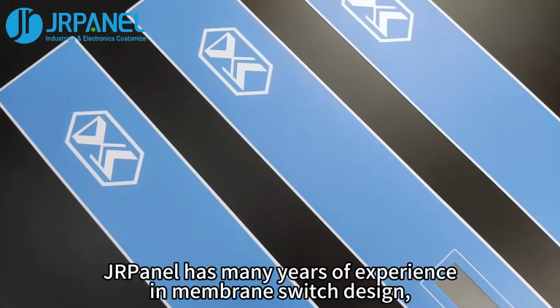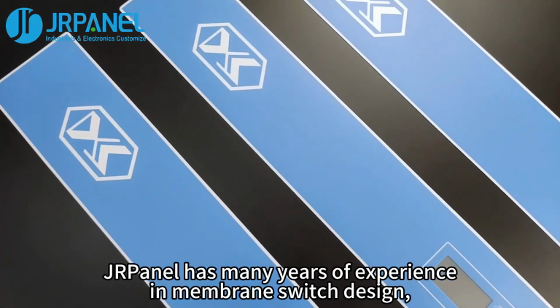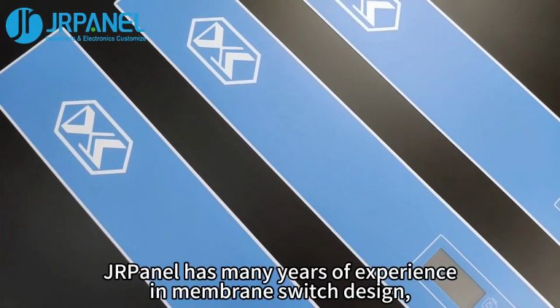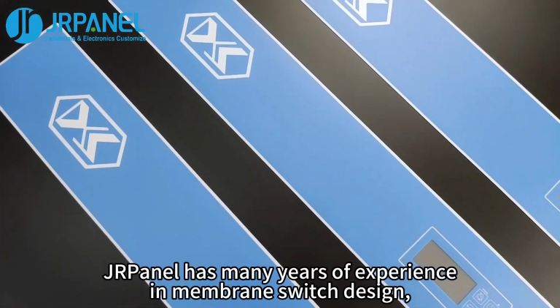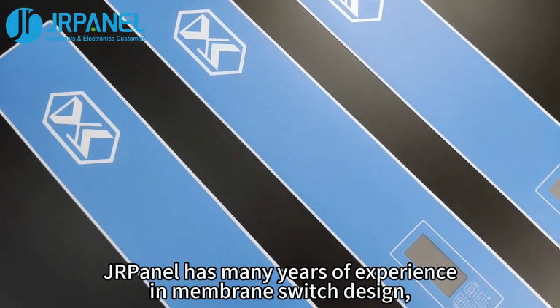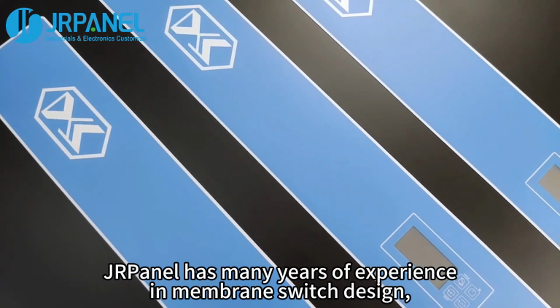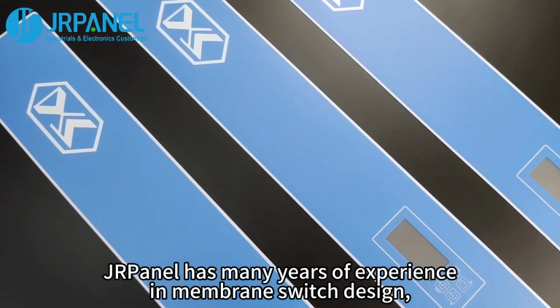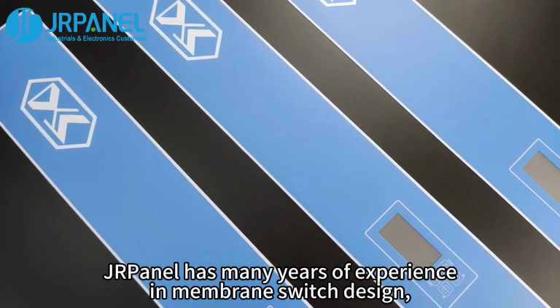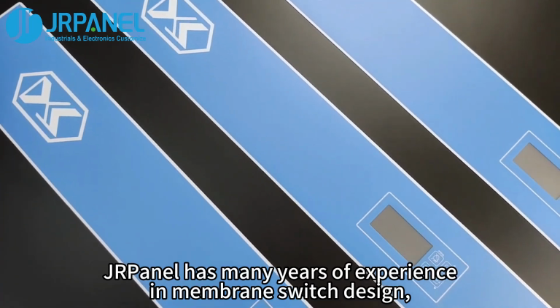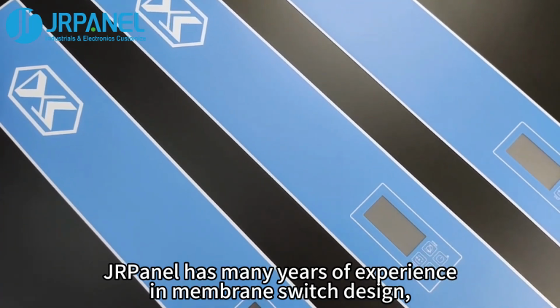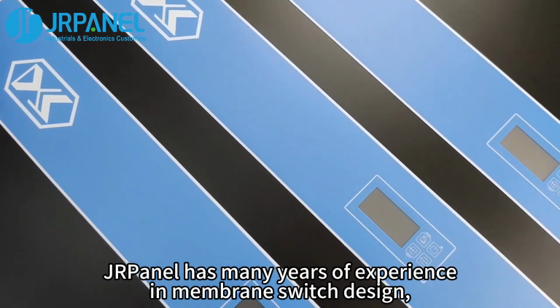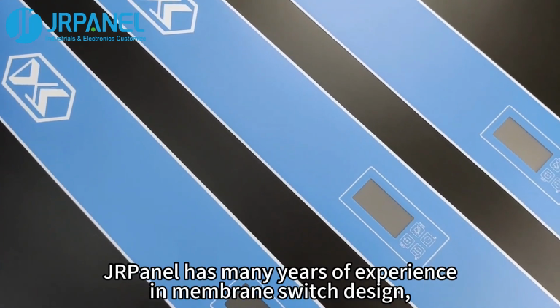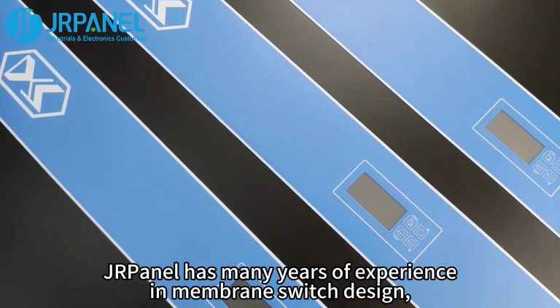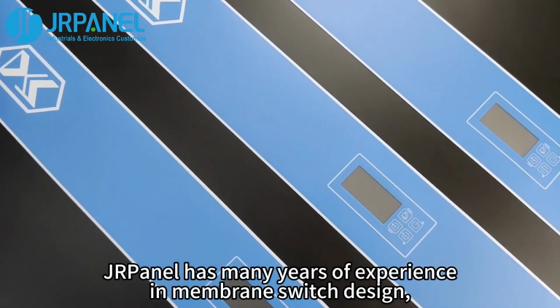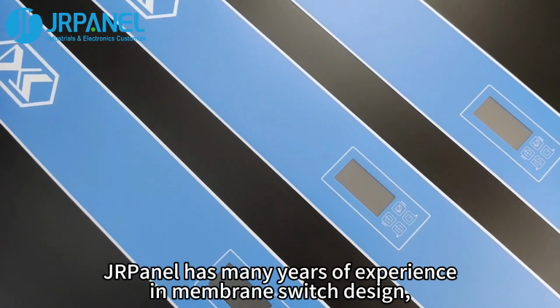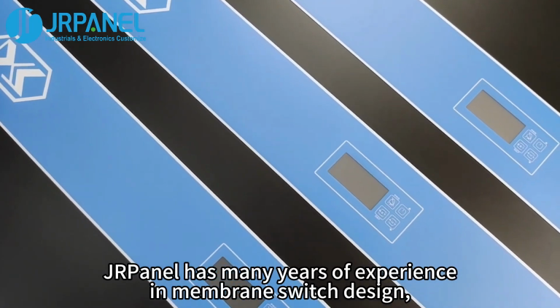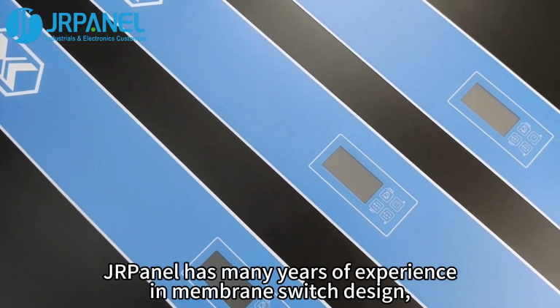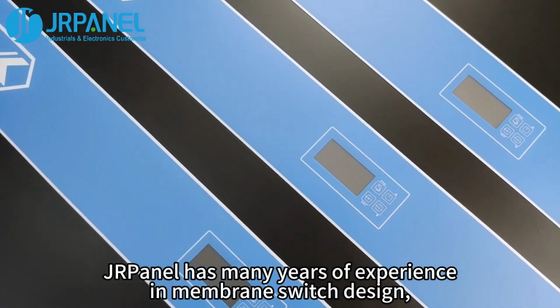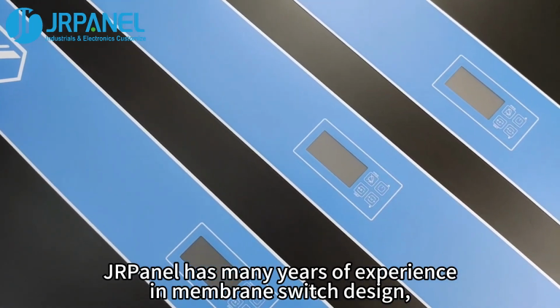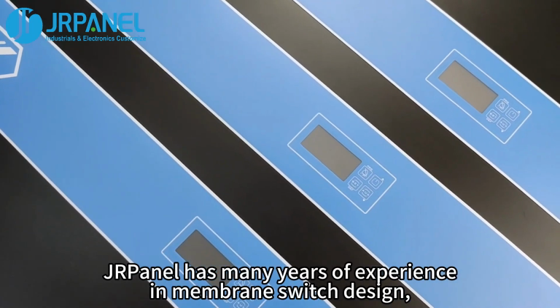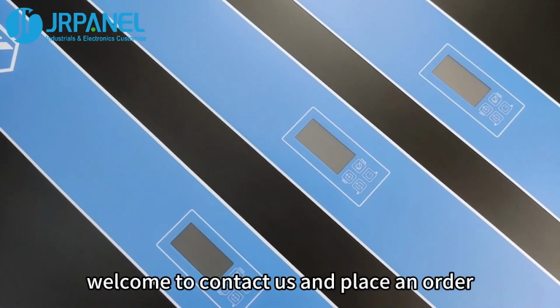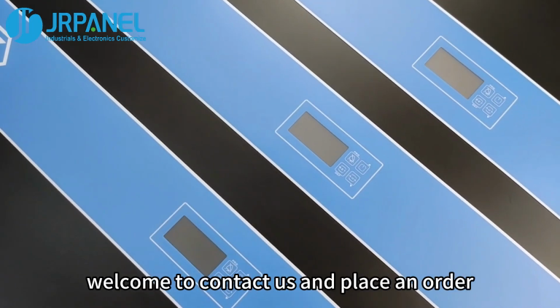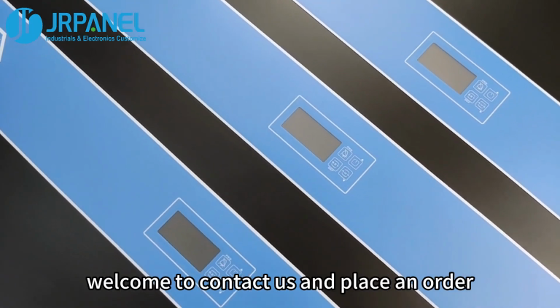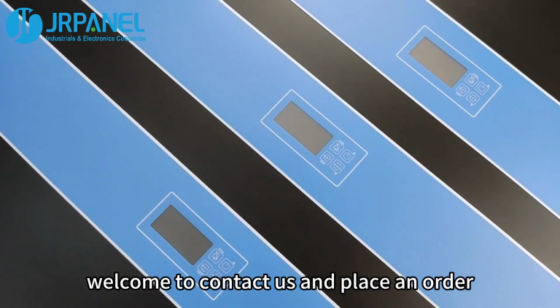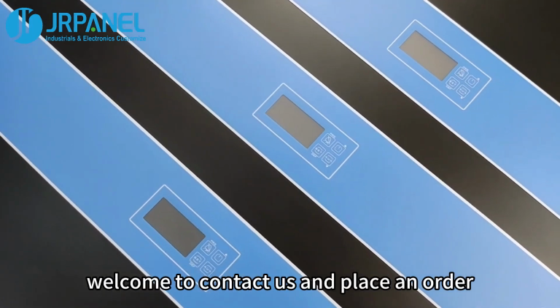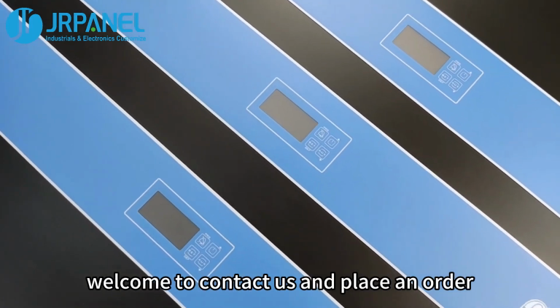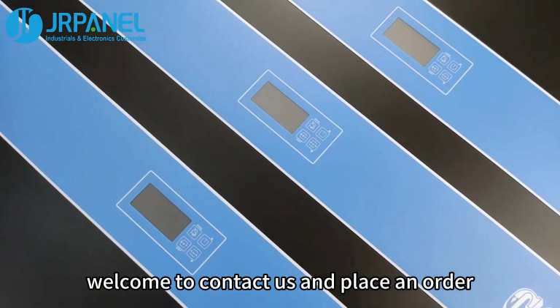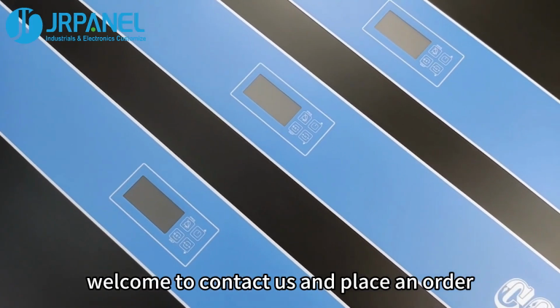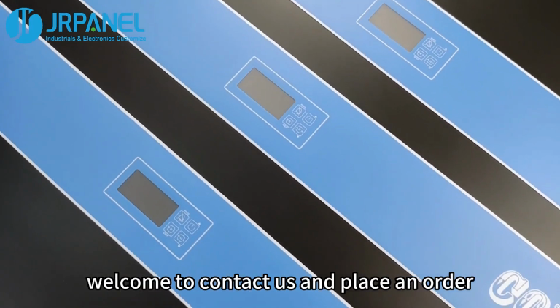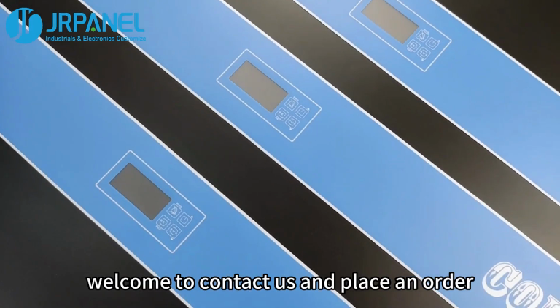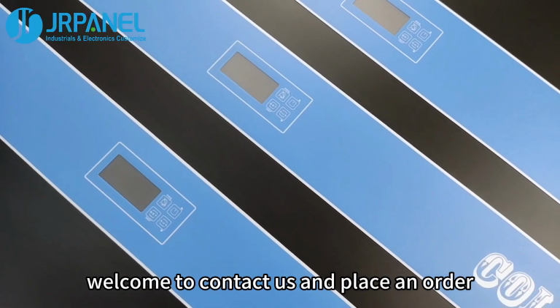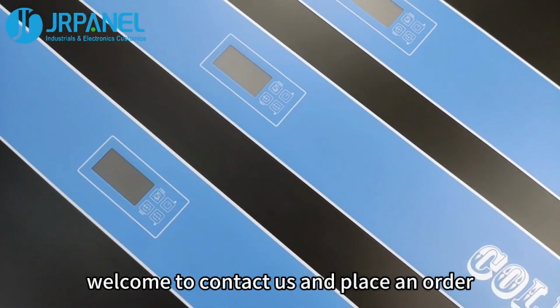JRPanel has many years of experience in membrane switch design. Welcome to contact us and place an order.